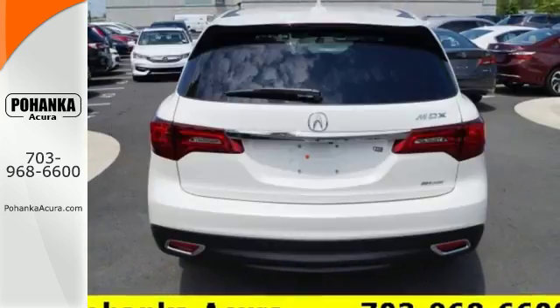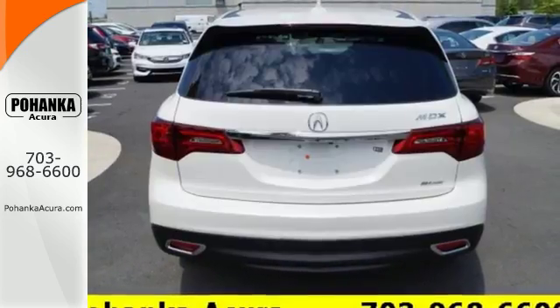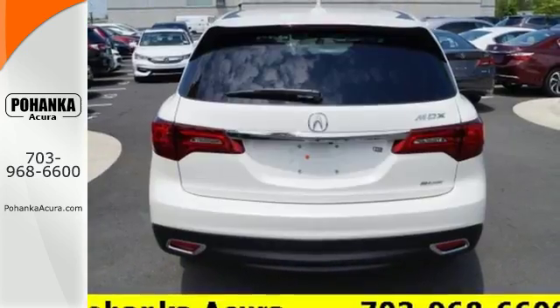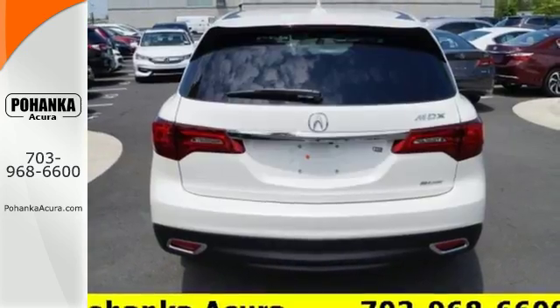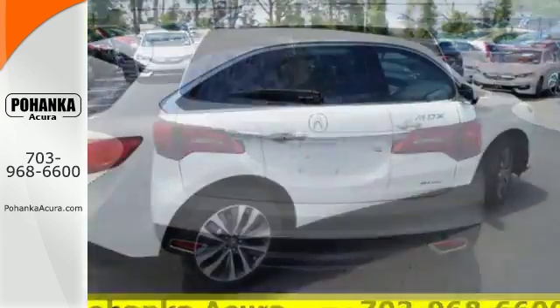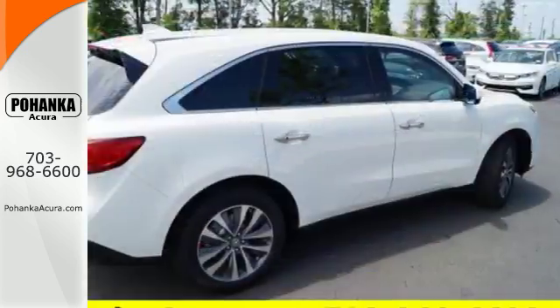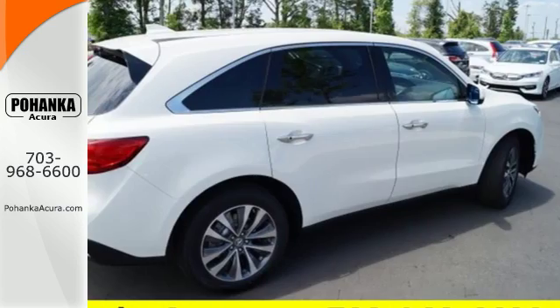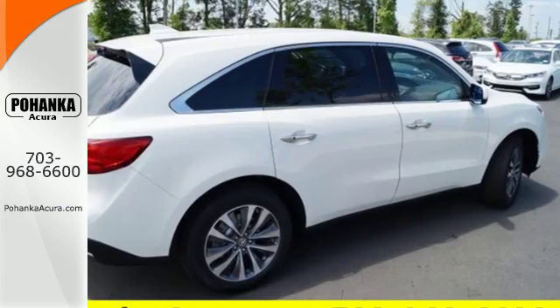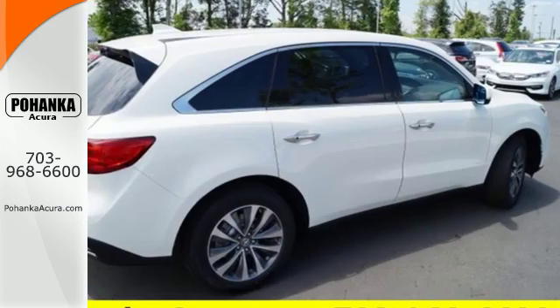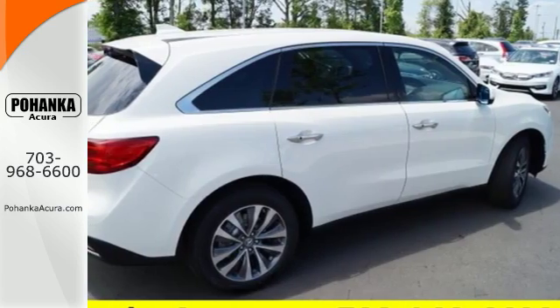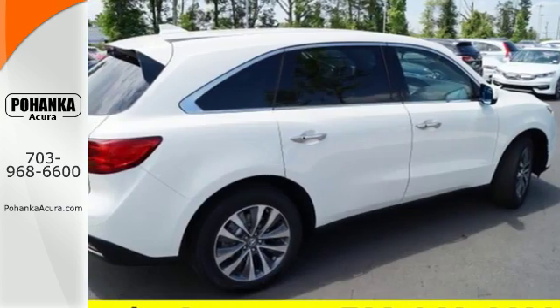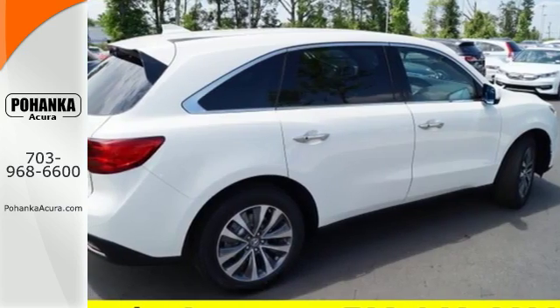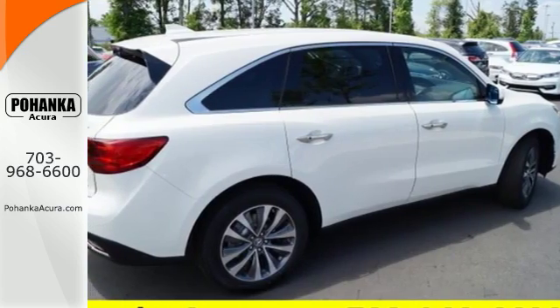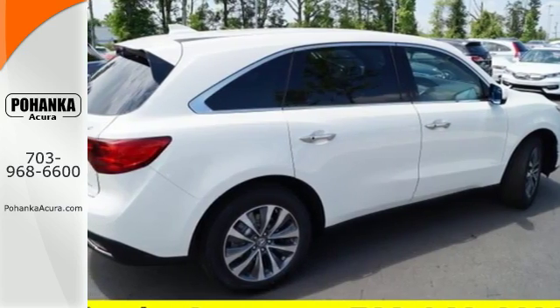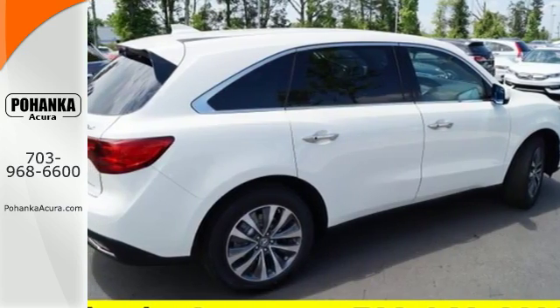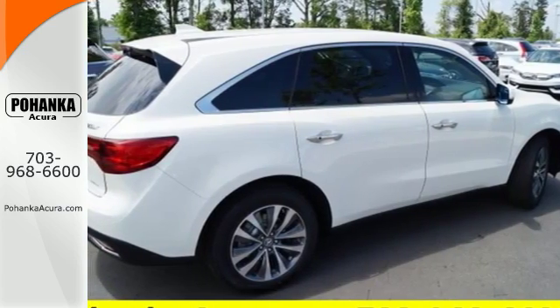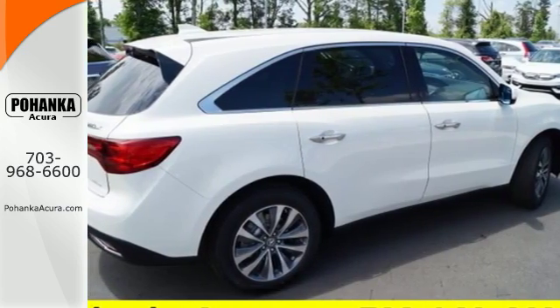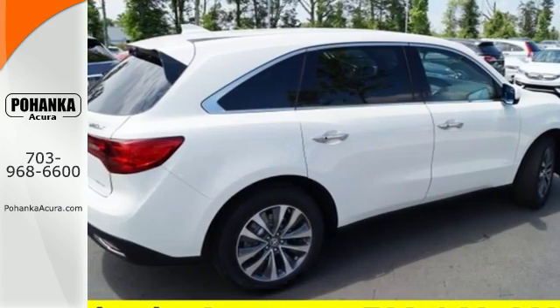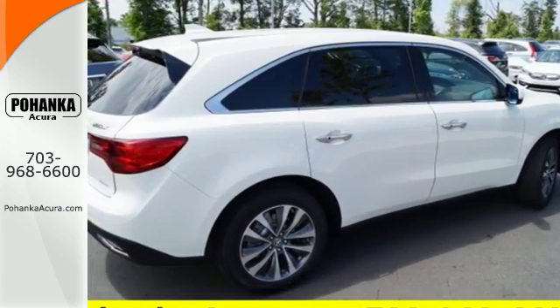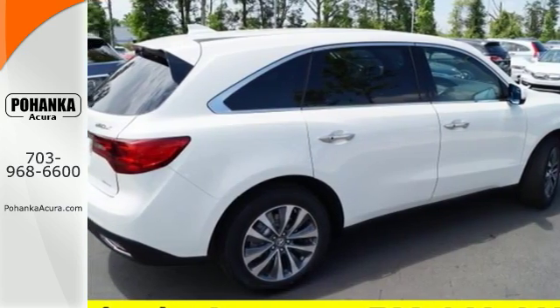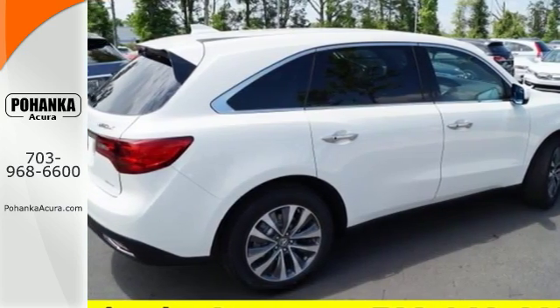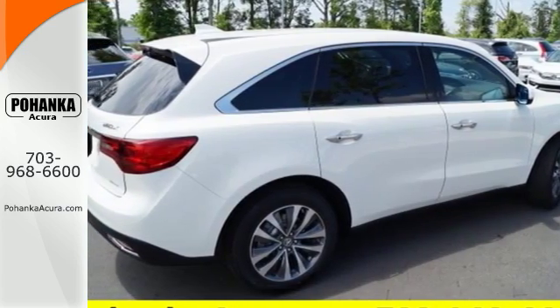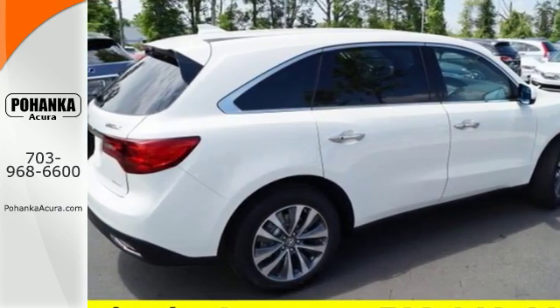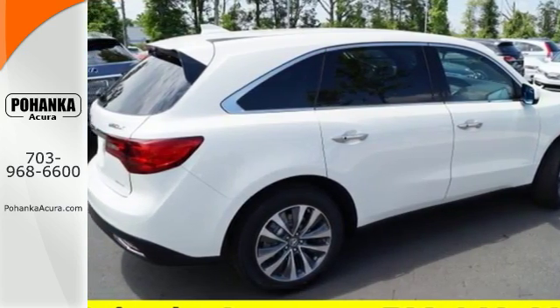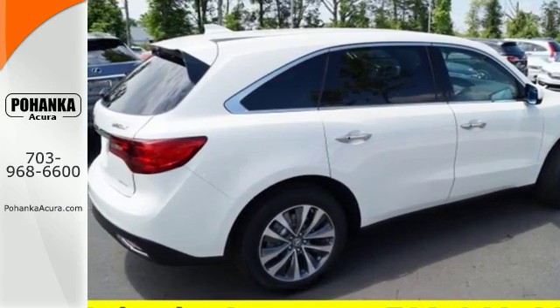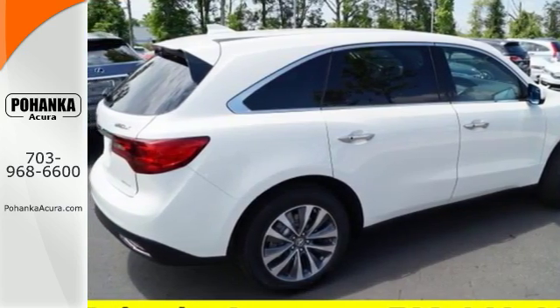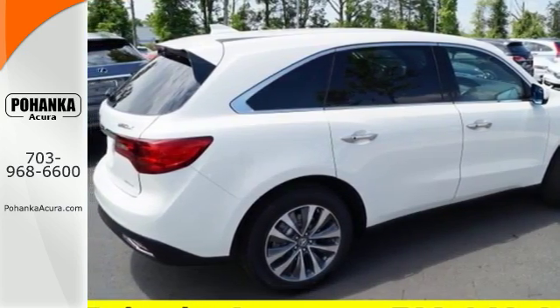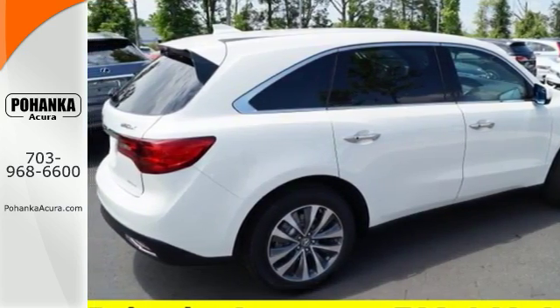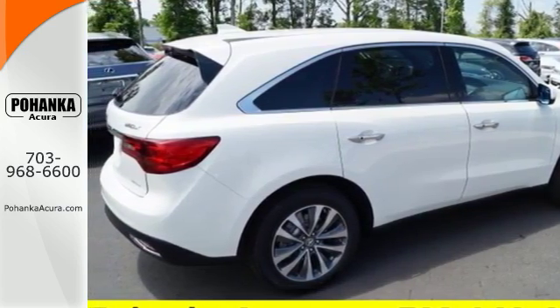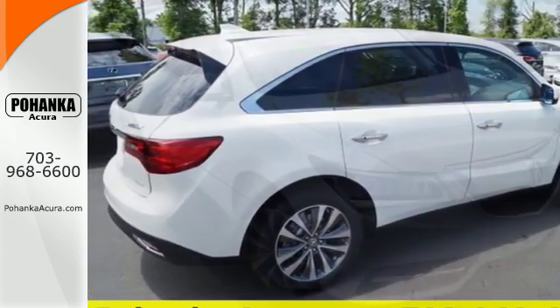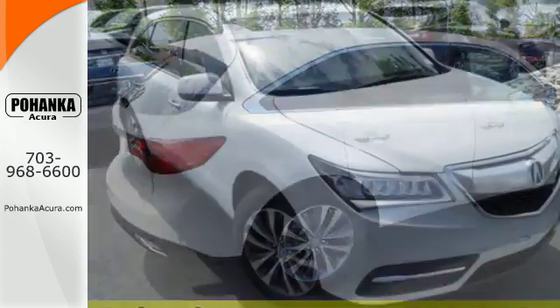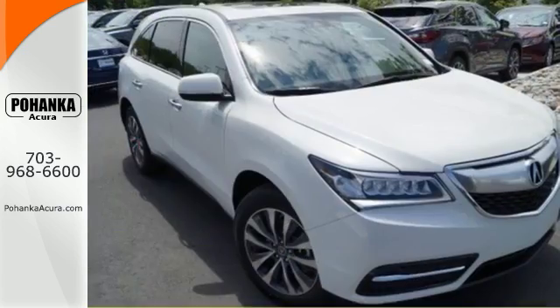Dynamic, smooth, and refined, this MDX is missing only one thing — you.